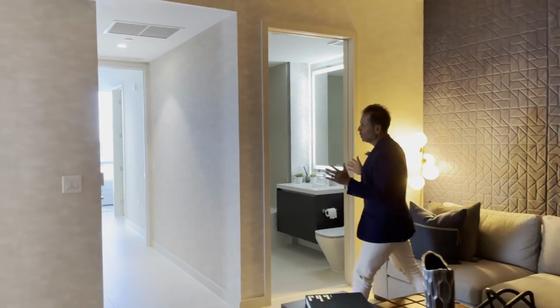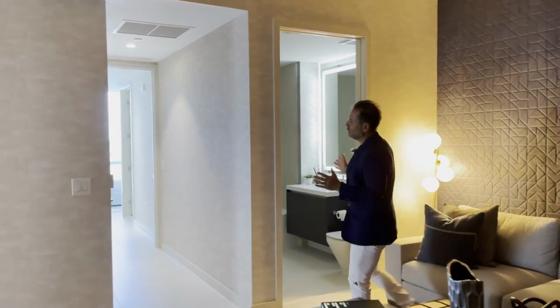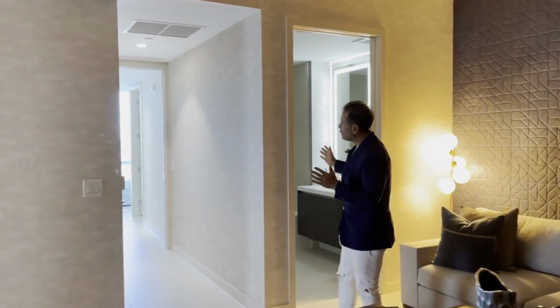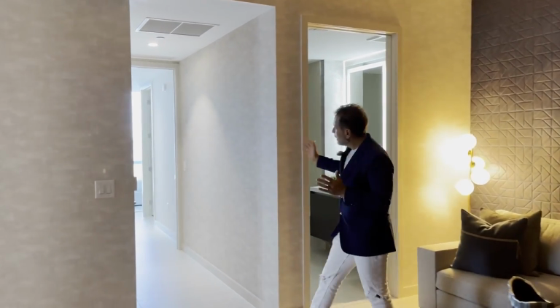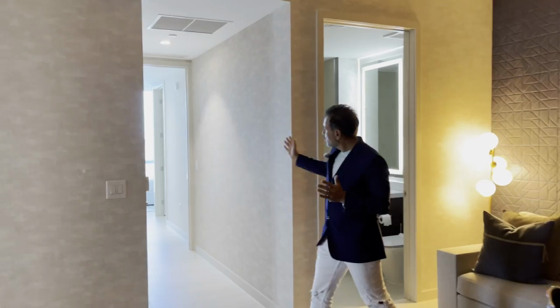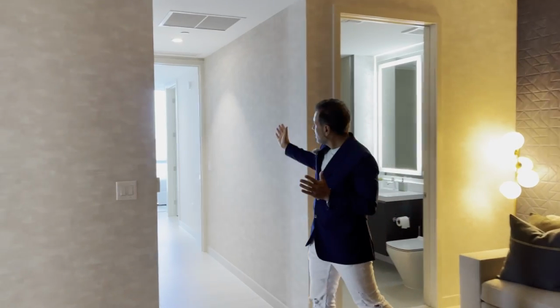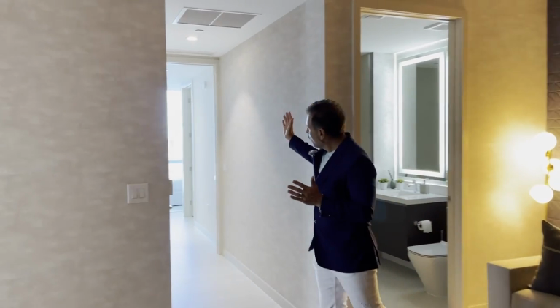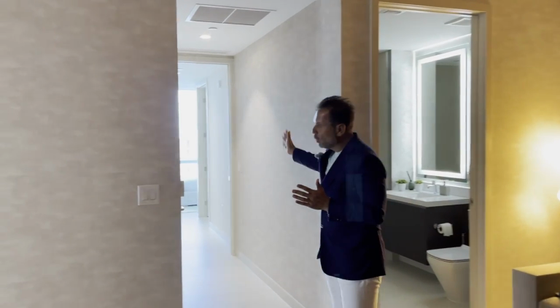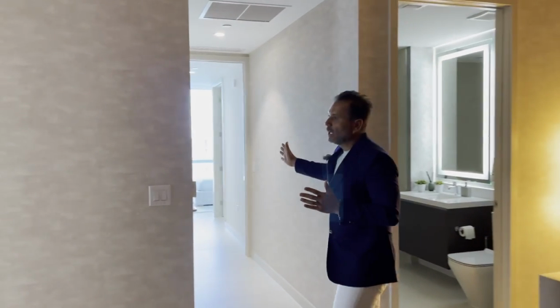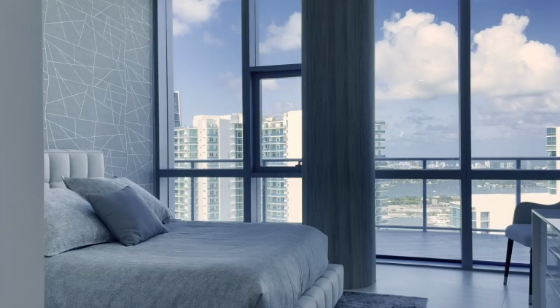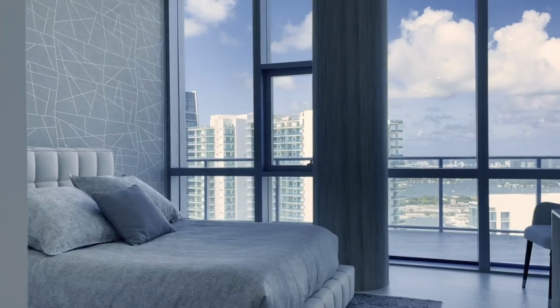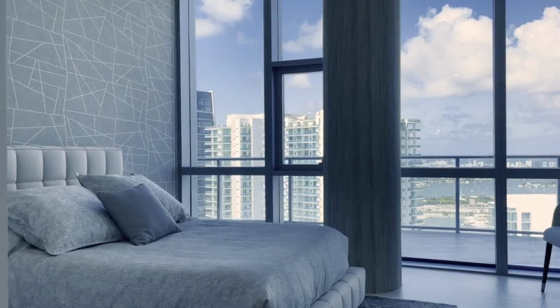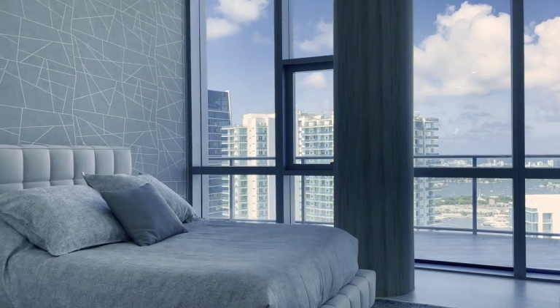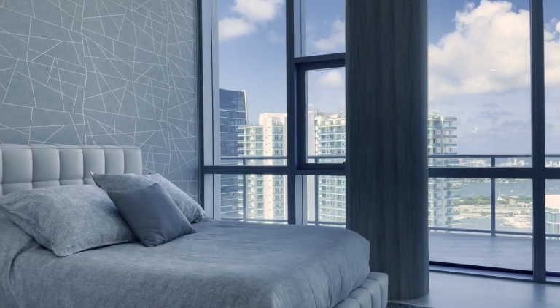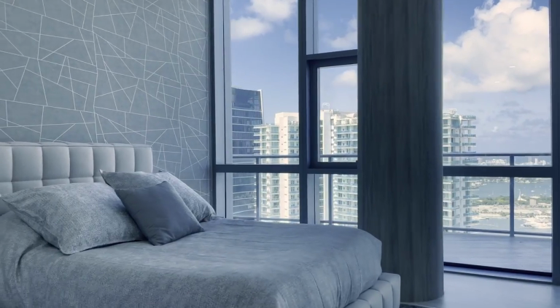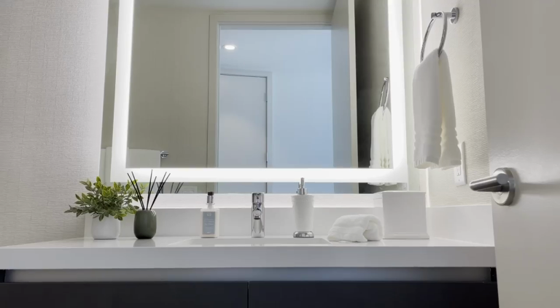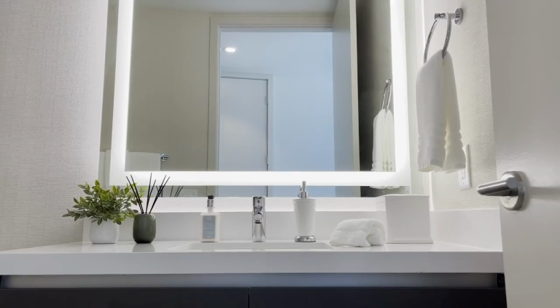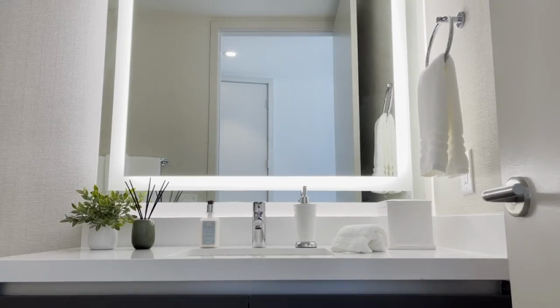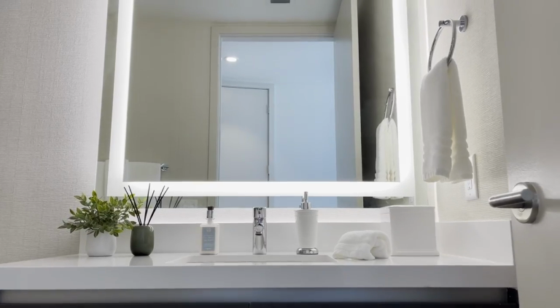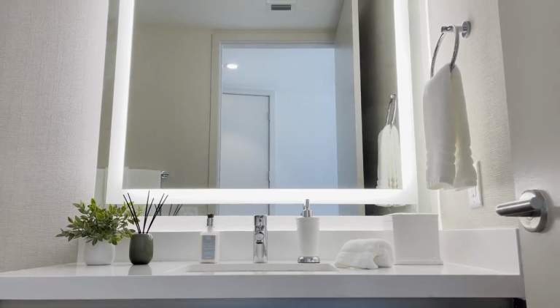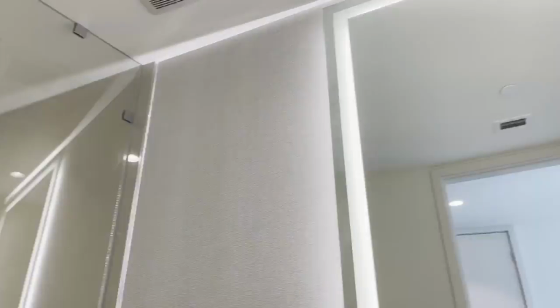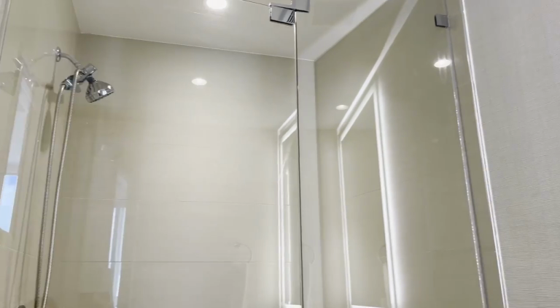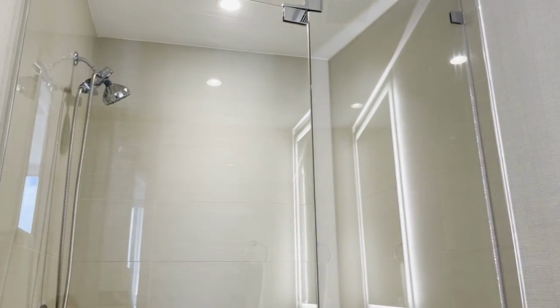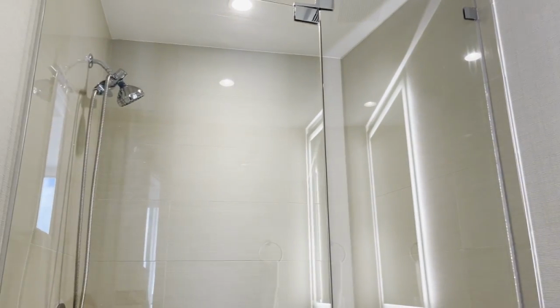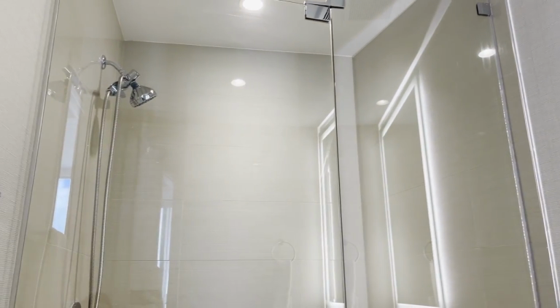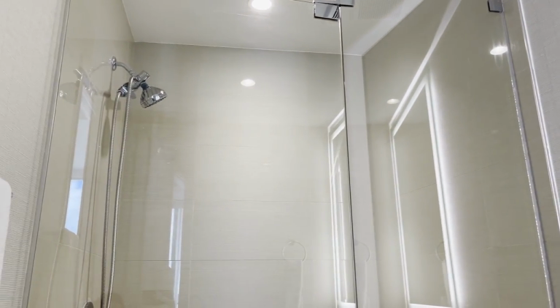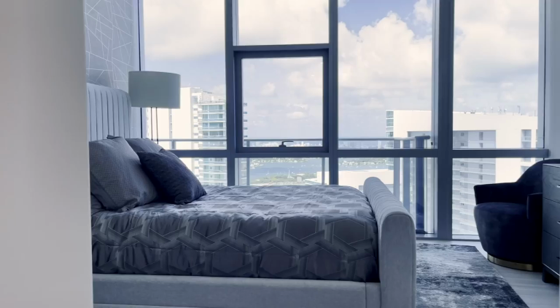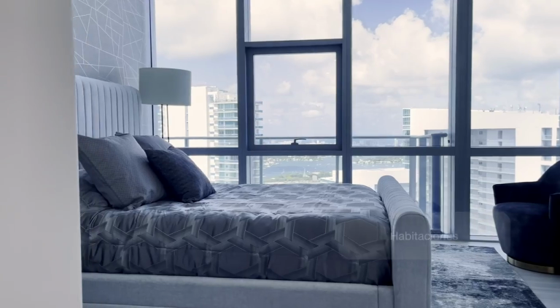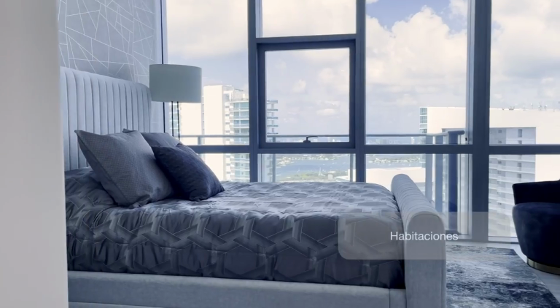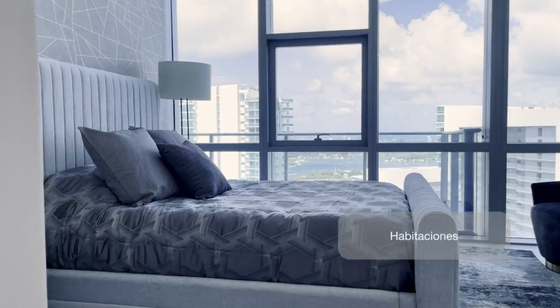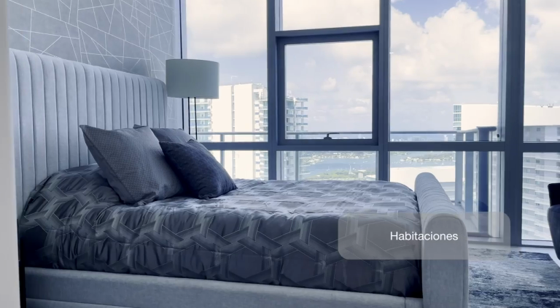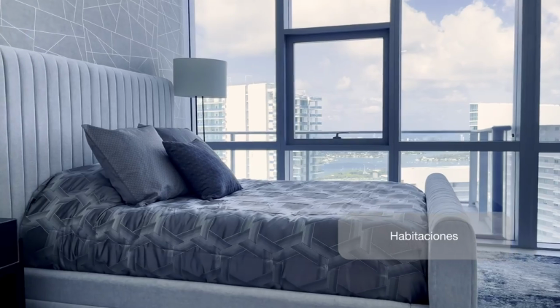Y continuando tenemos una, dos y tres habitaciones full con baños y clósetes en cada uno.